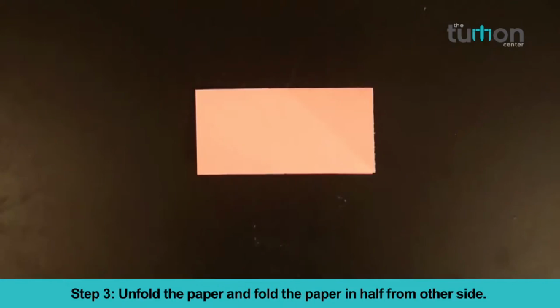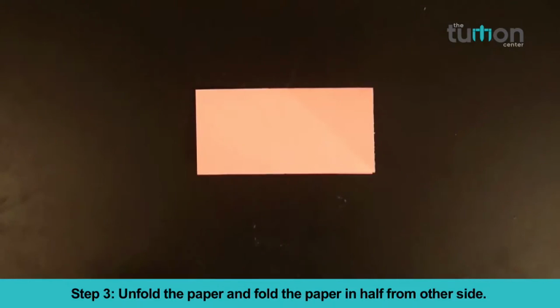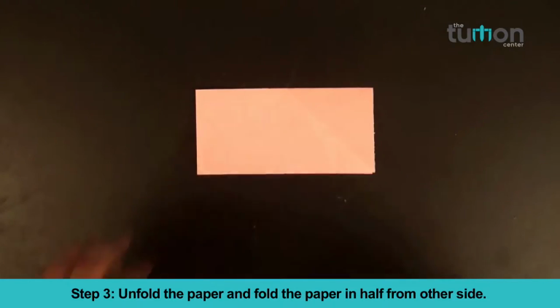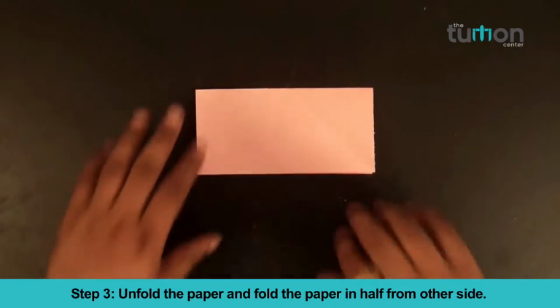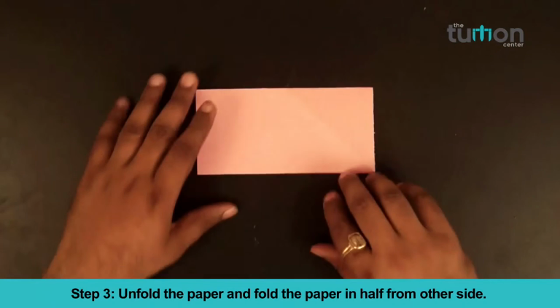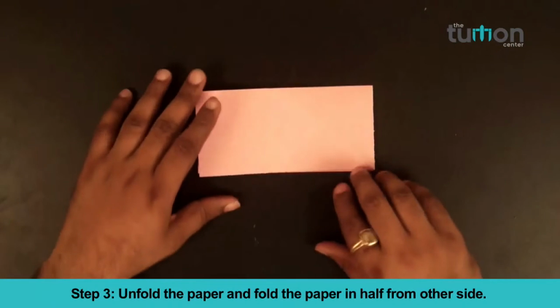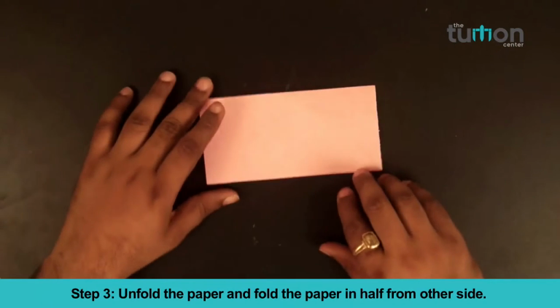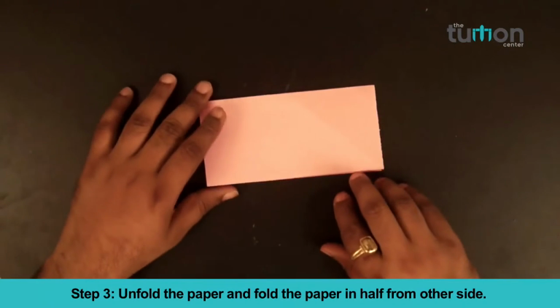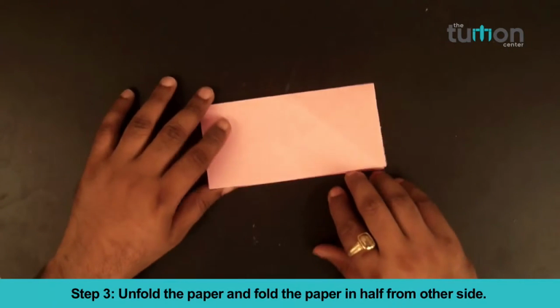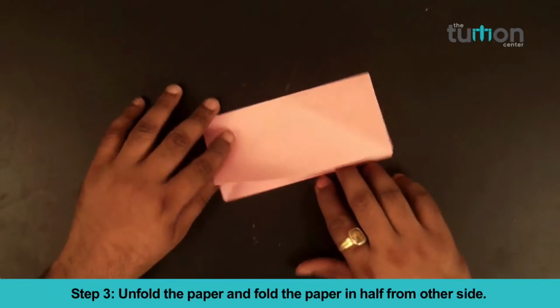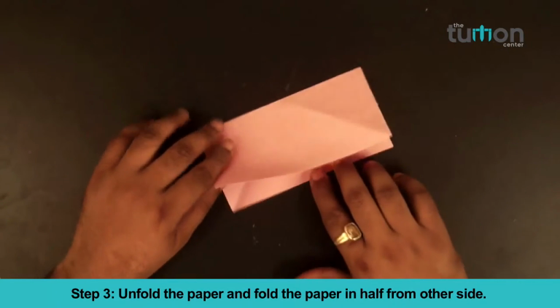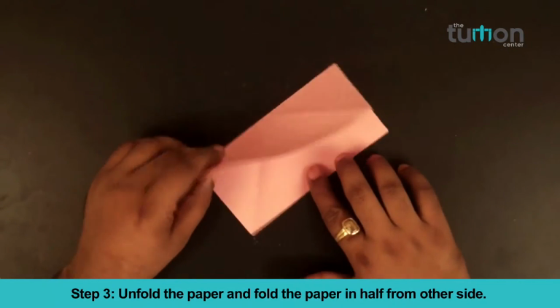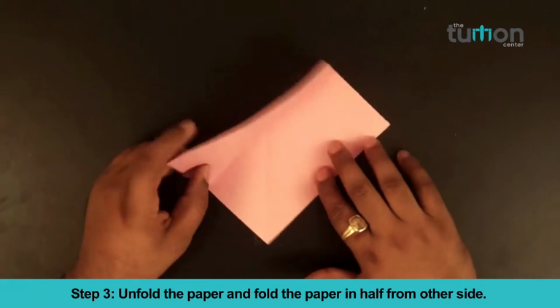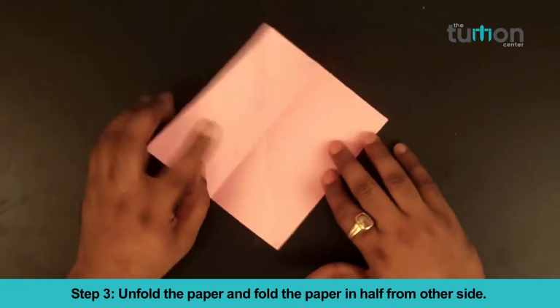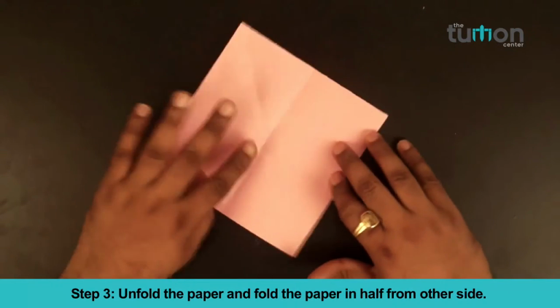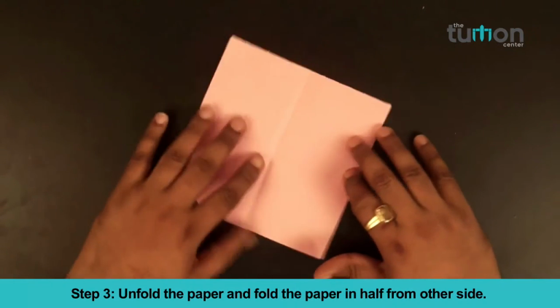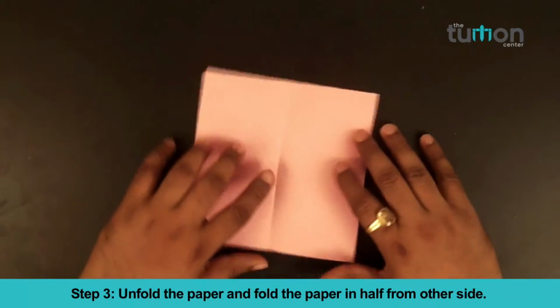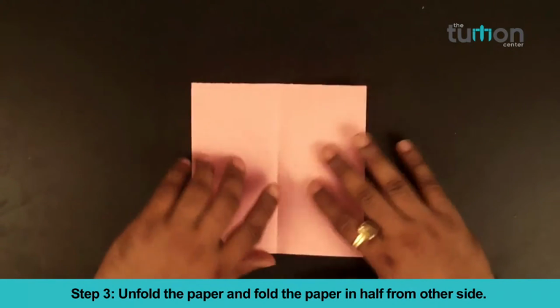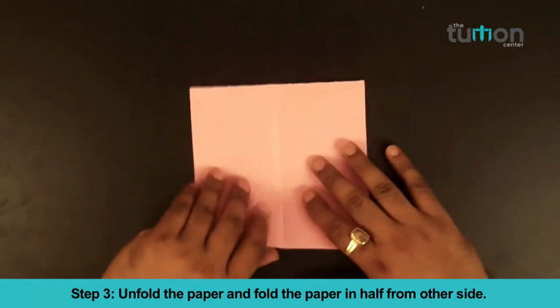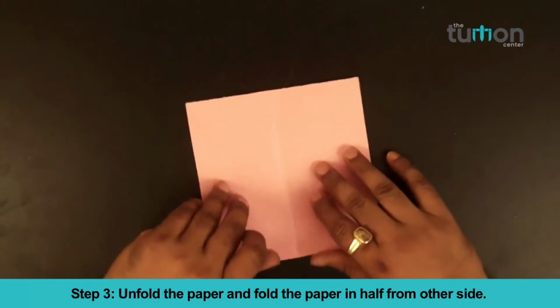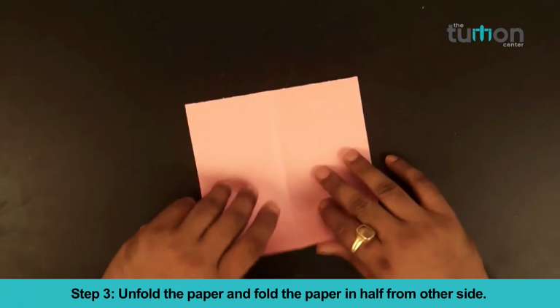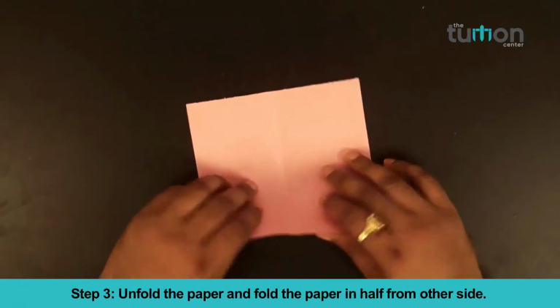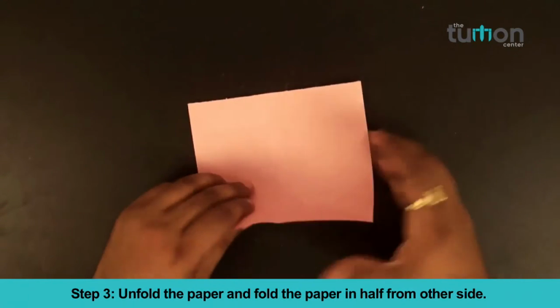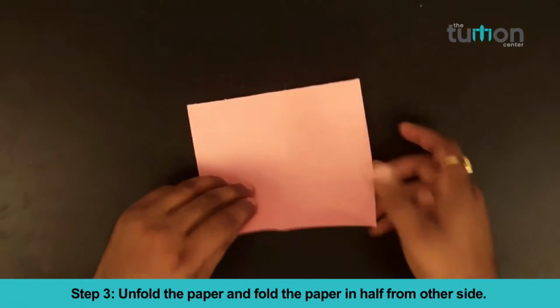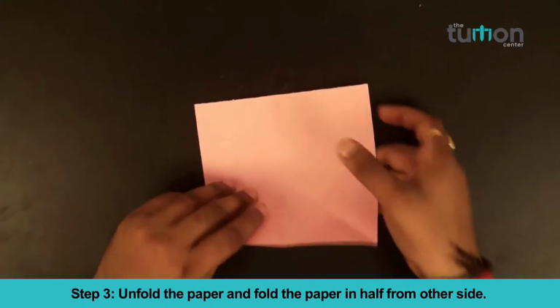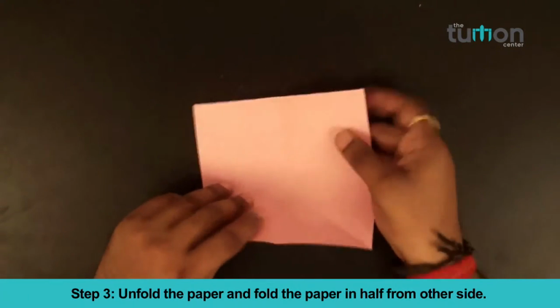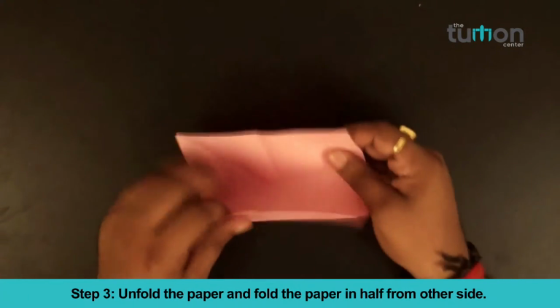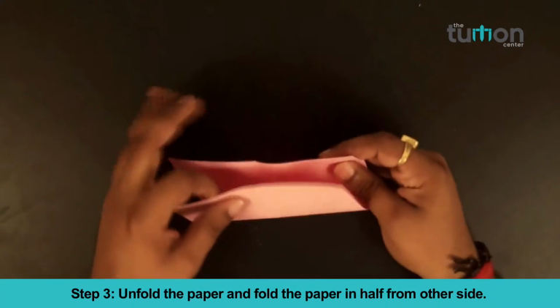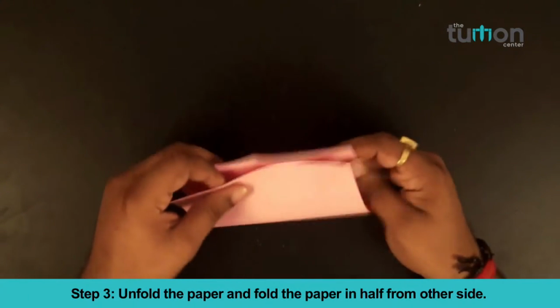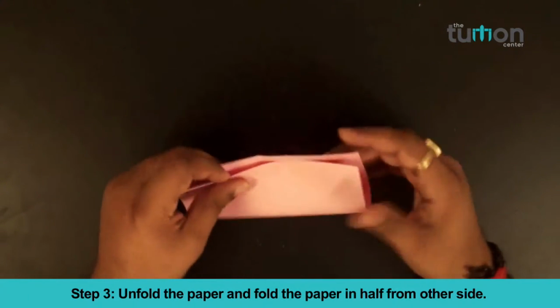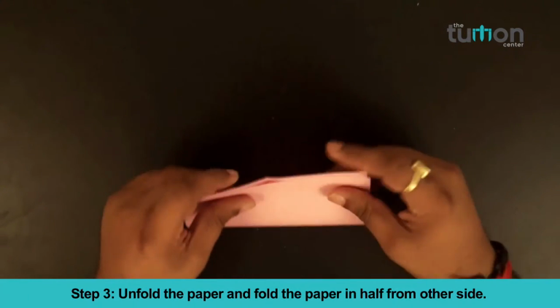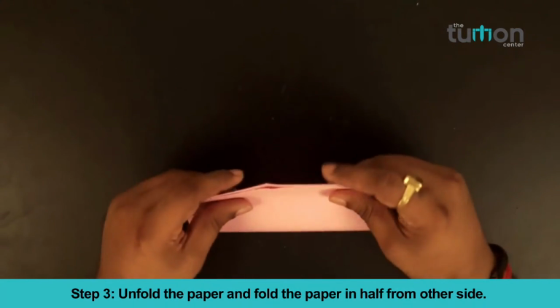Step 3: Unfold the paper and fold the paper in half from both sides.